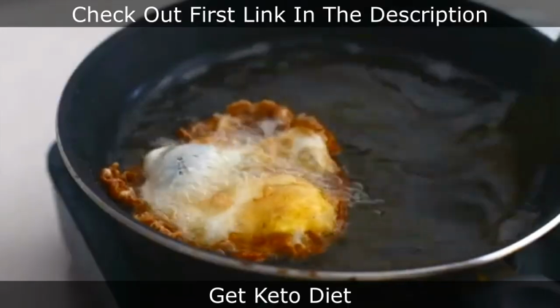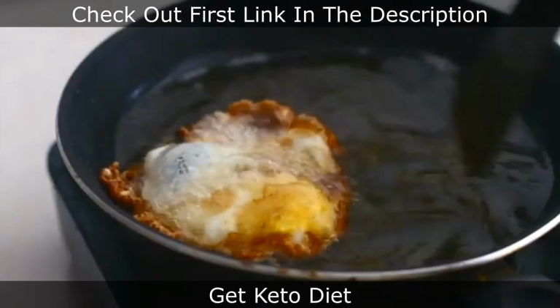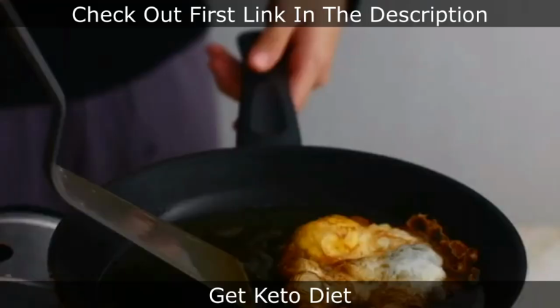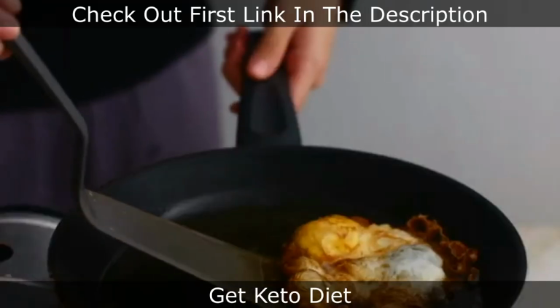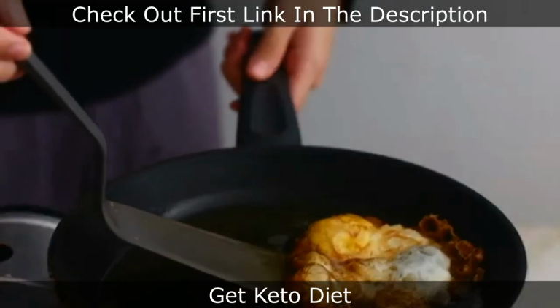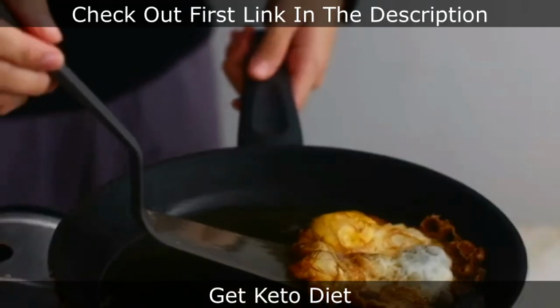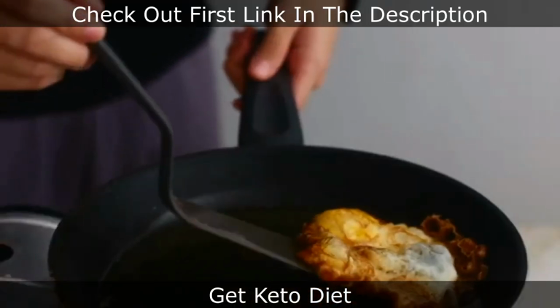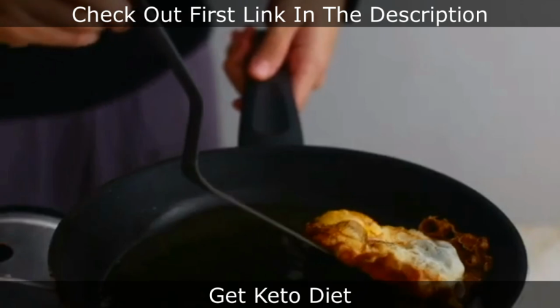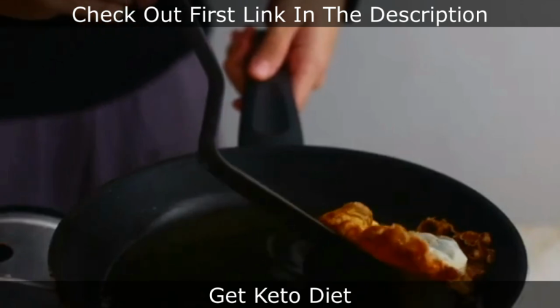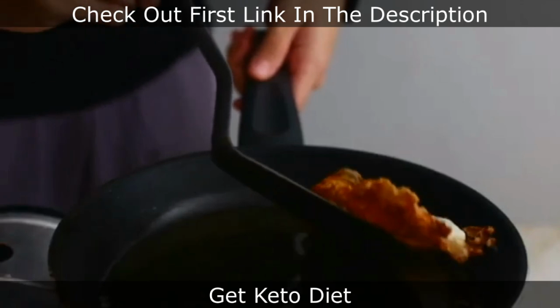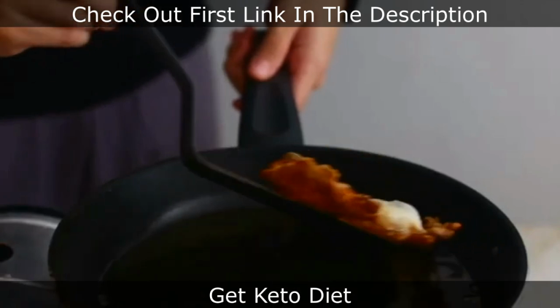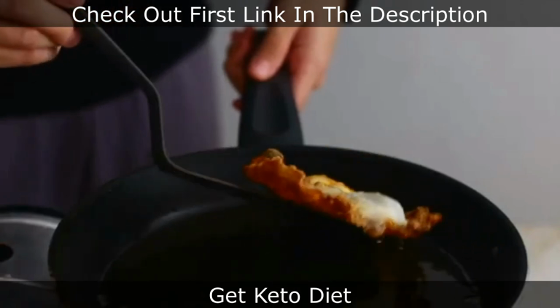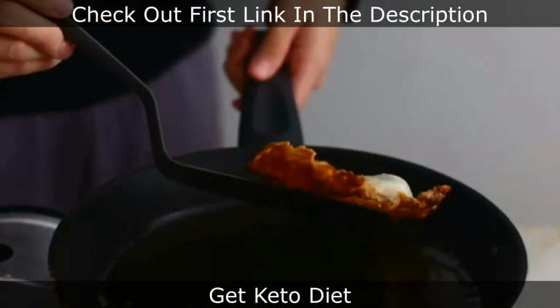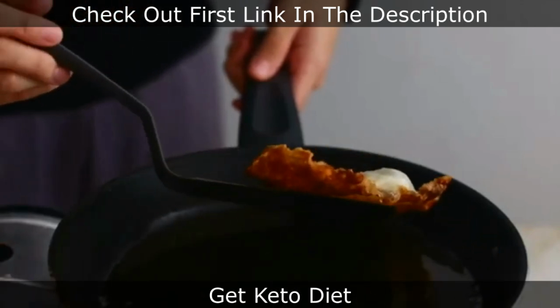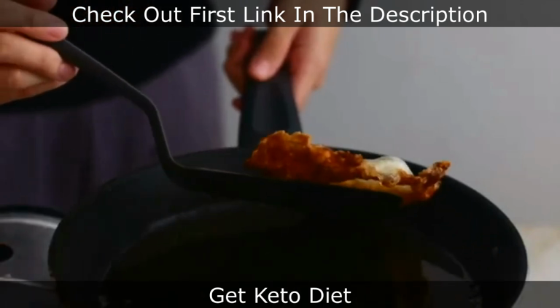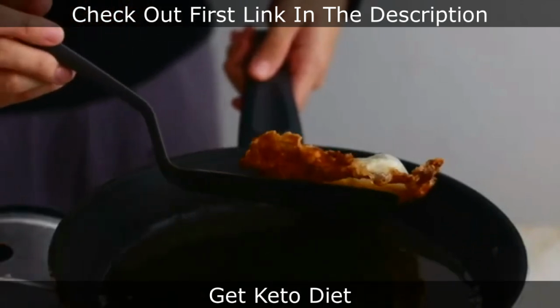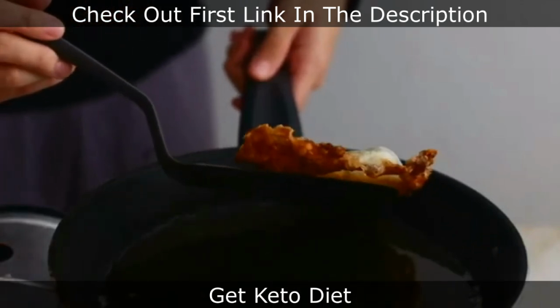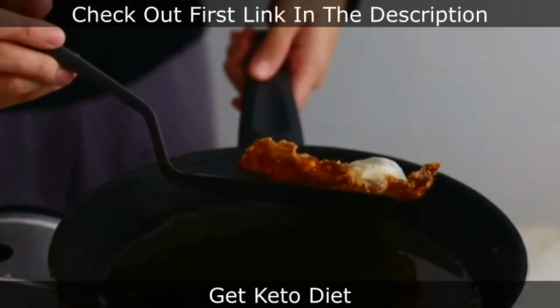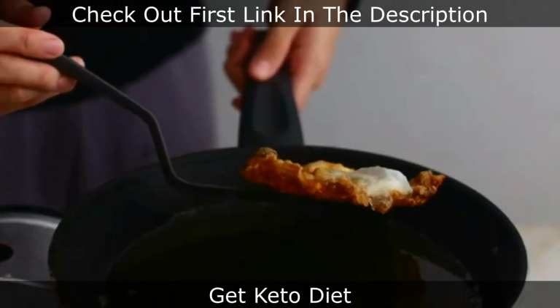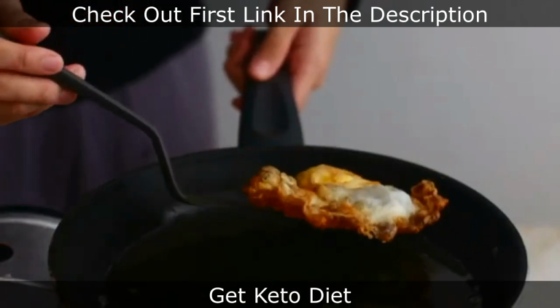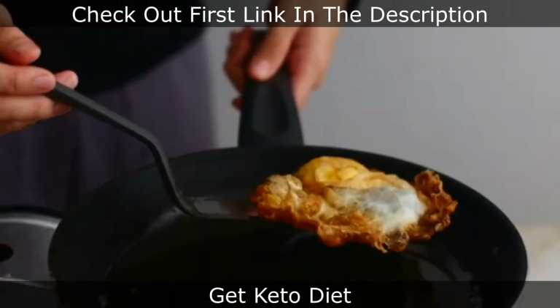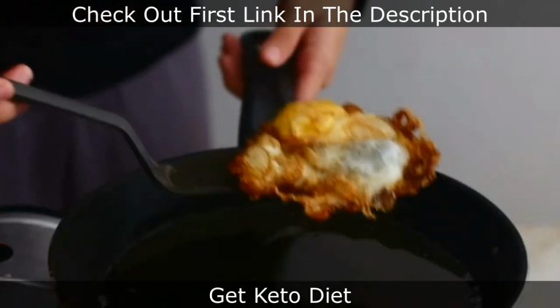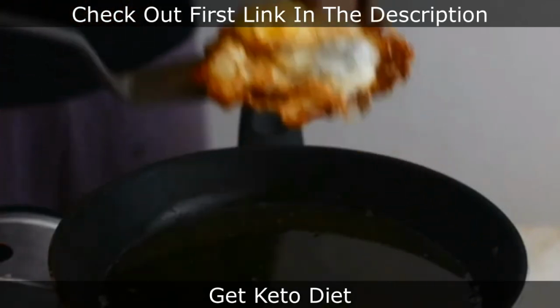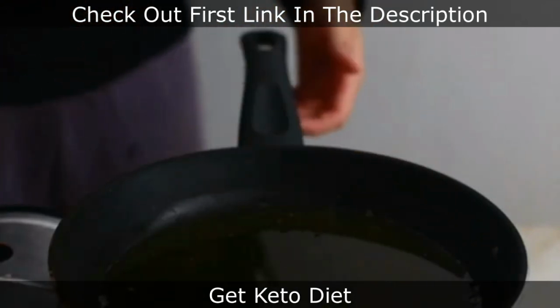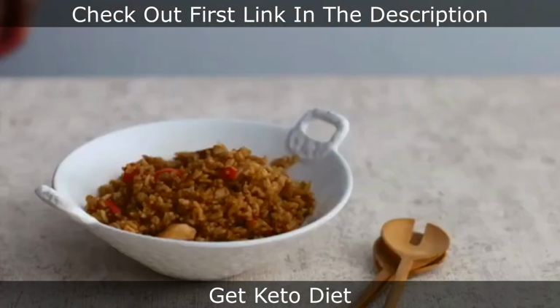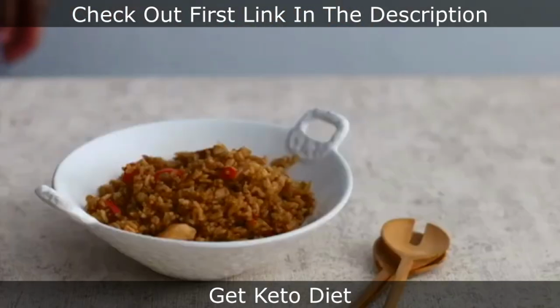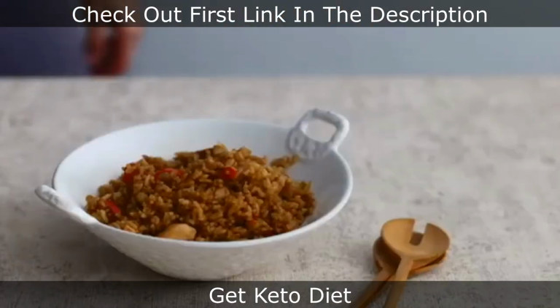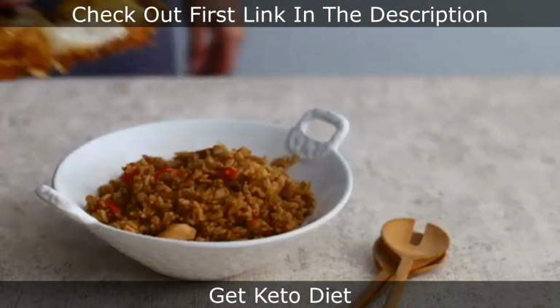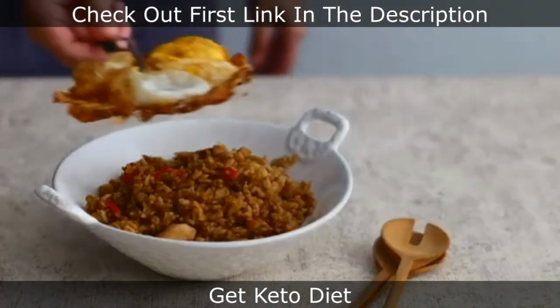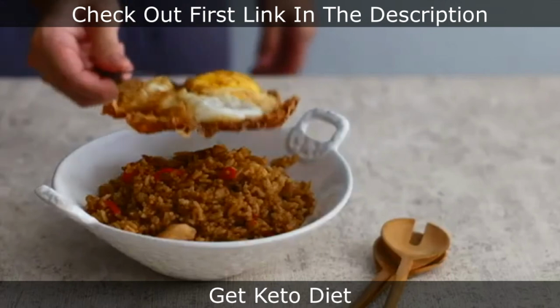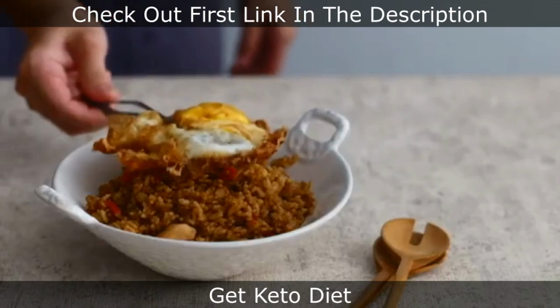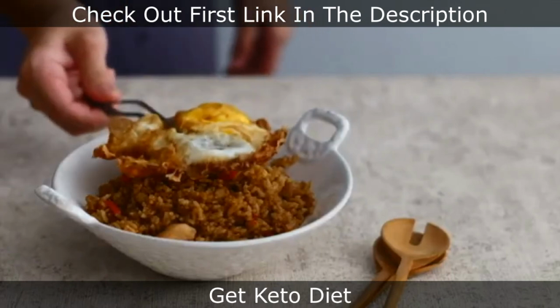This is the third ingredient. It's the second ingredient.